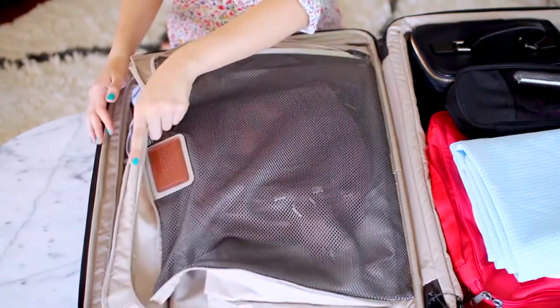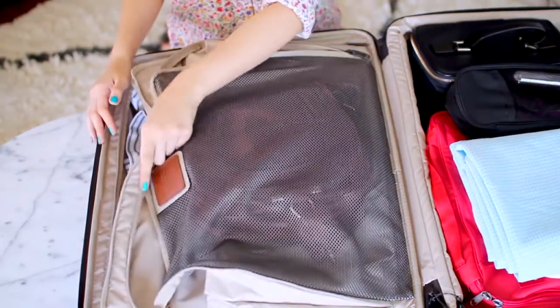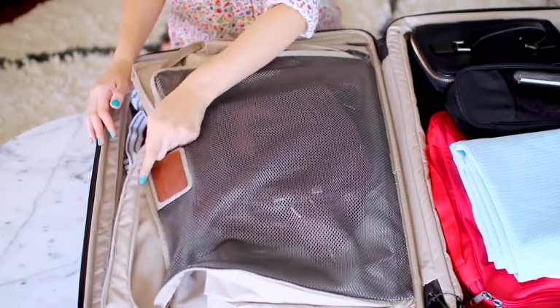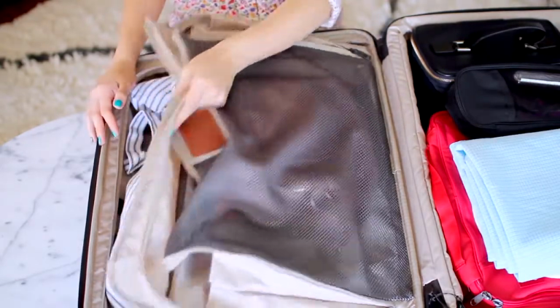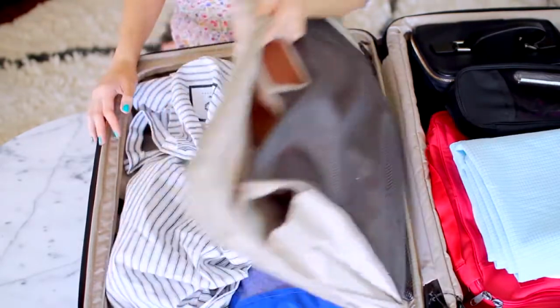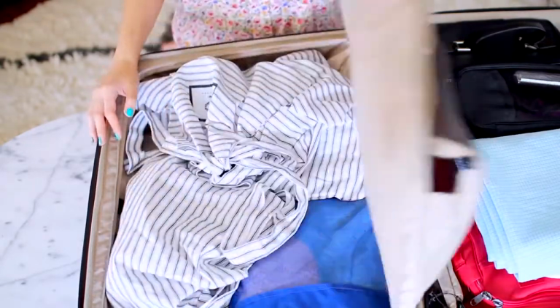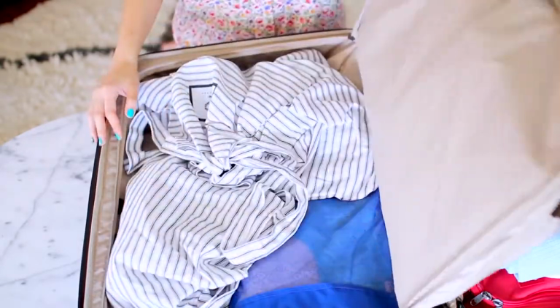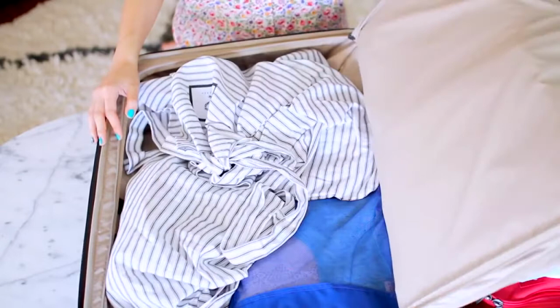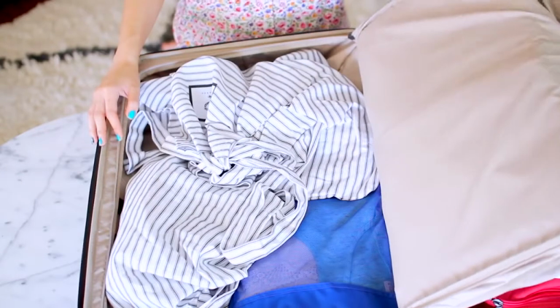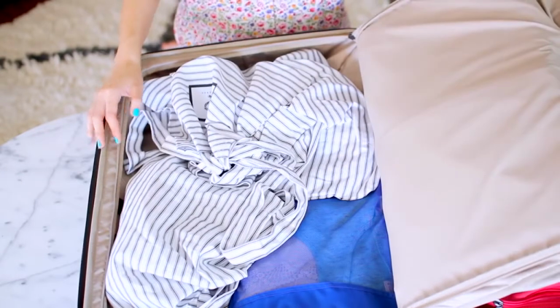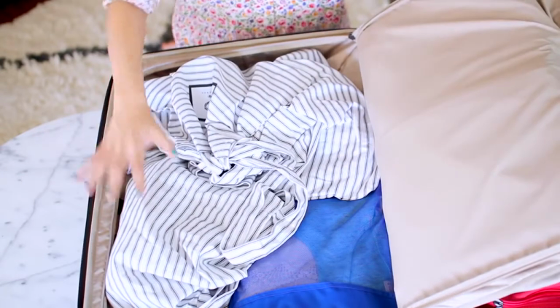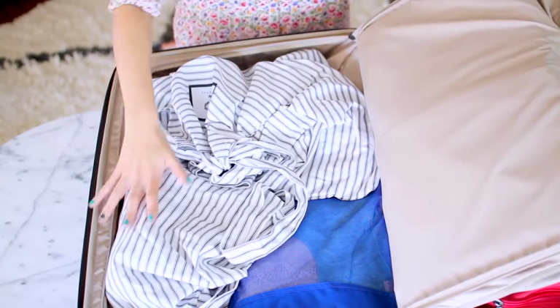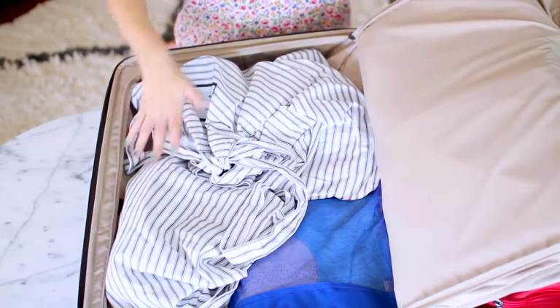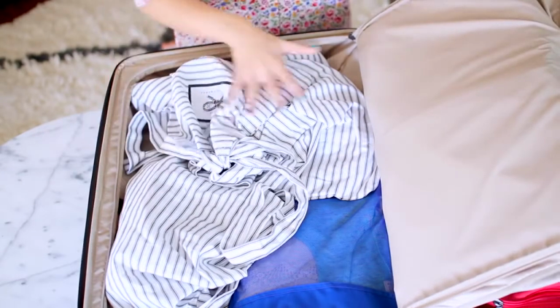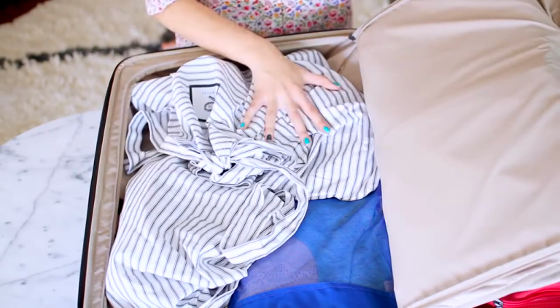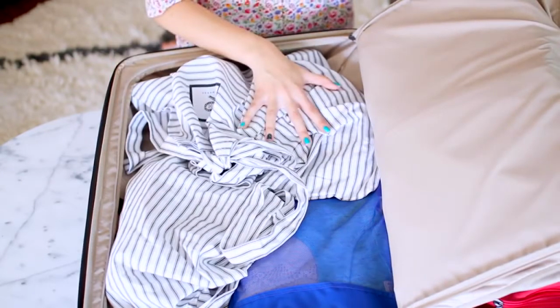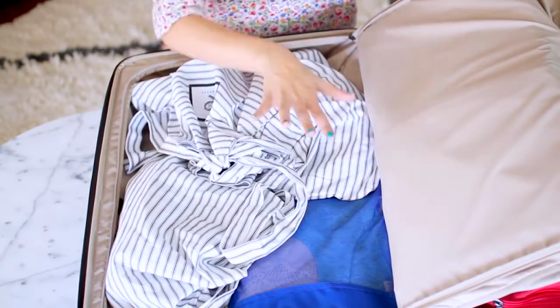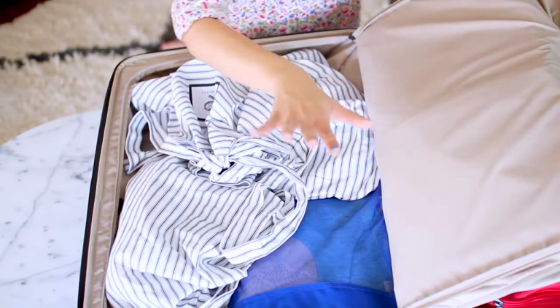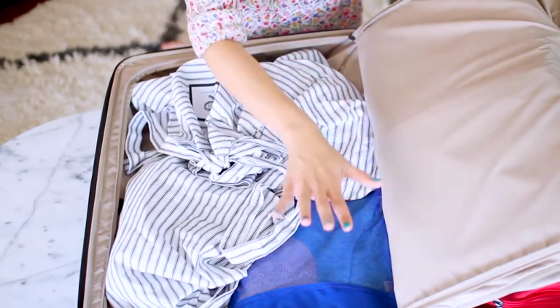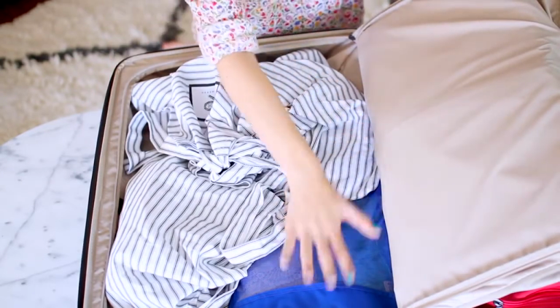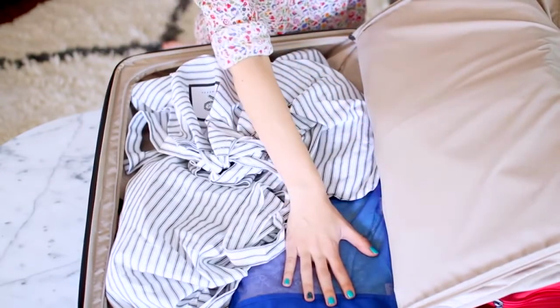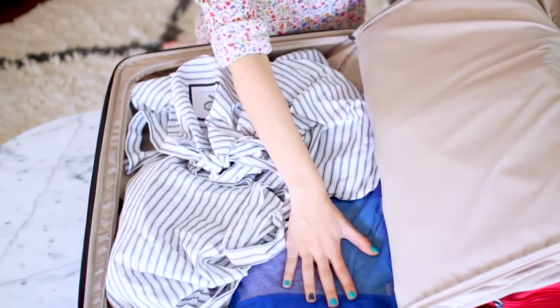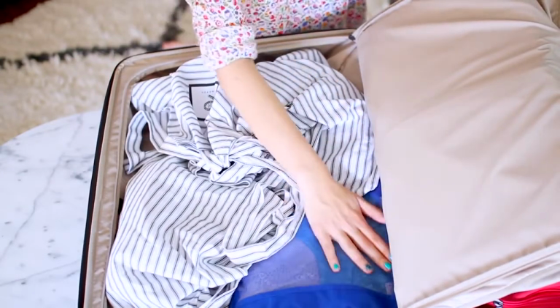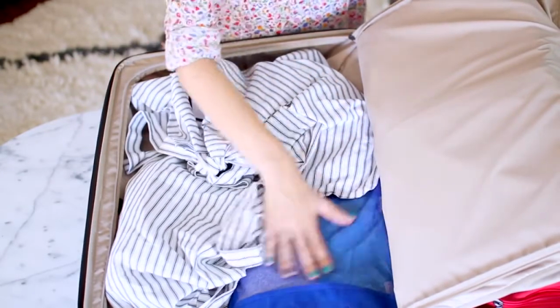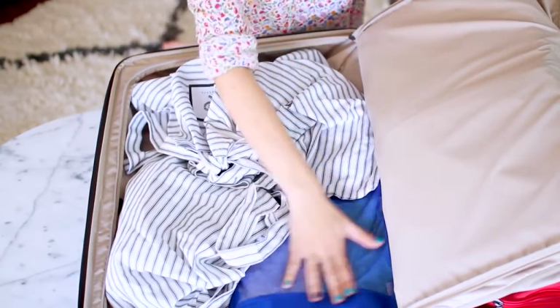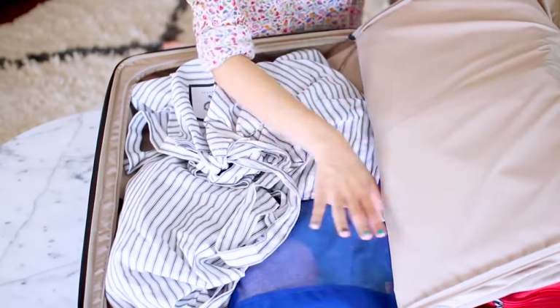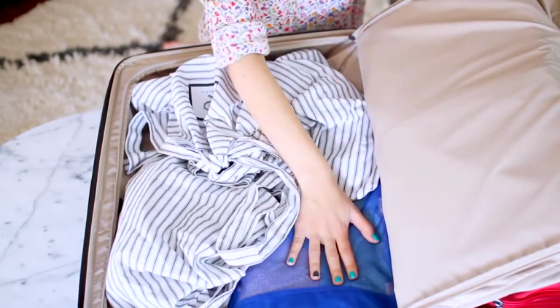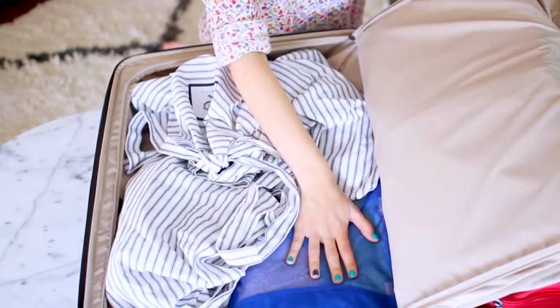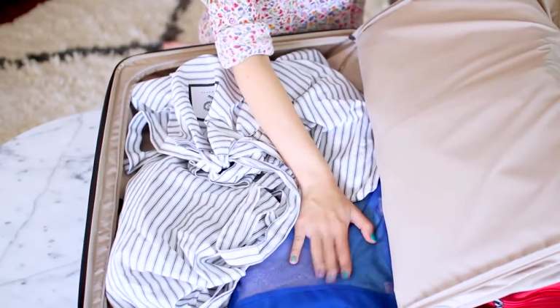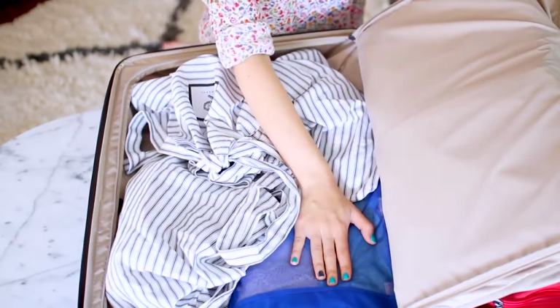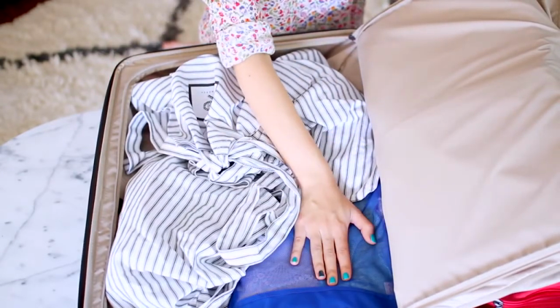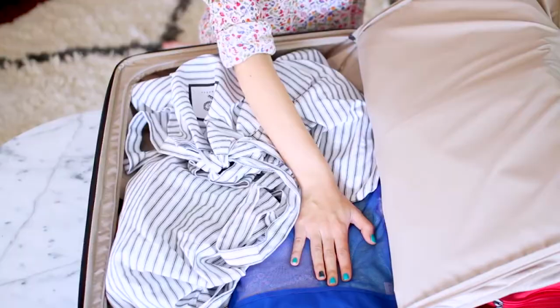In the other side of the suitcase I have my handbag, and there's another compartment underneath where I have all of my shoes and my tops, since they filled up the space nicely.